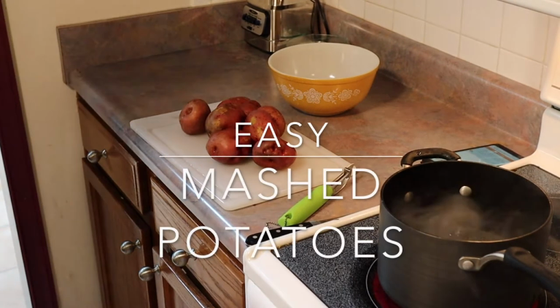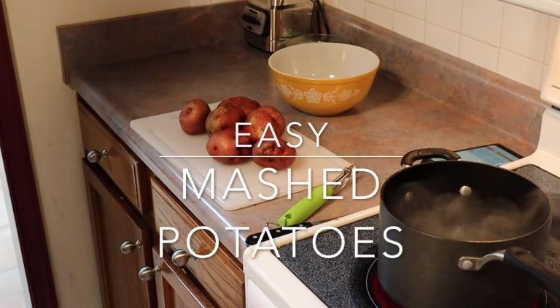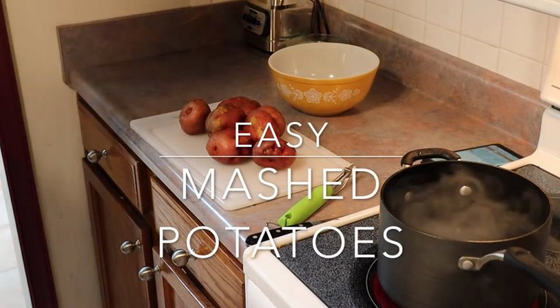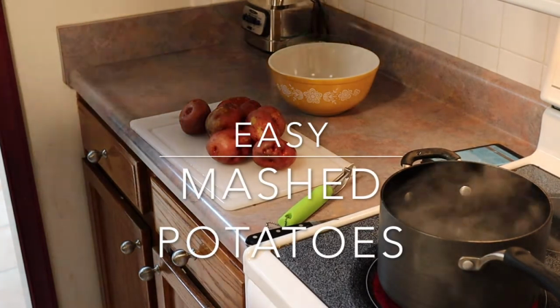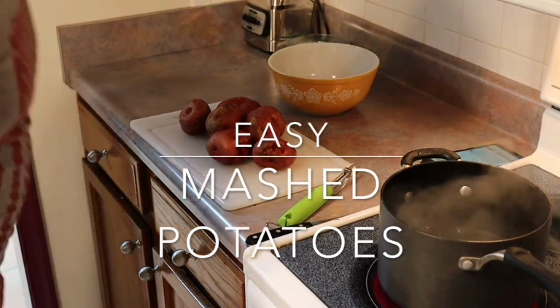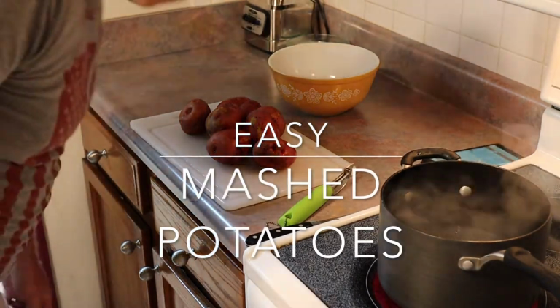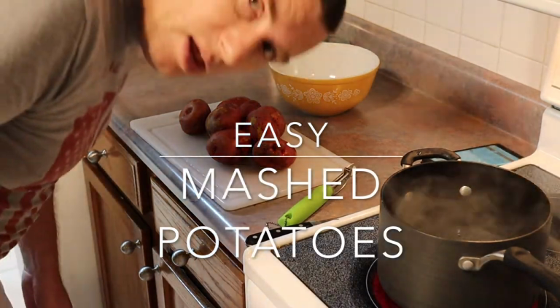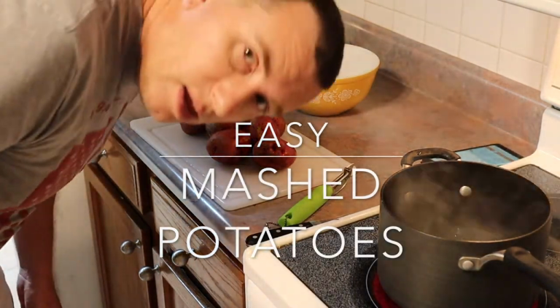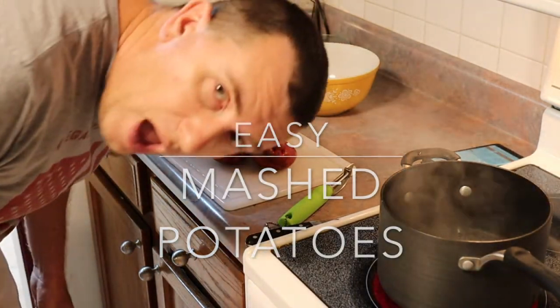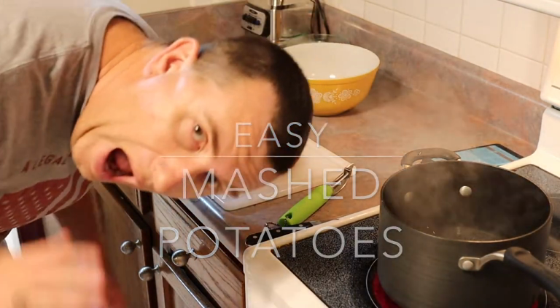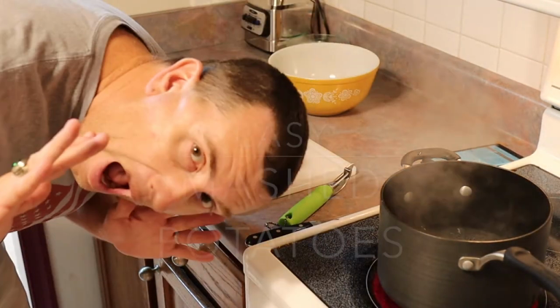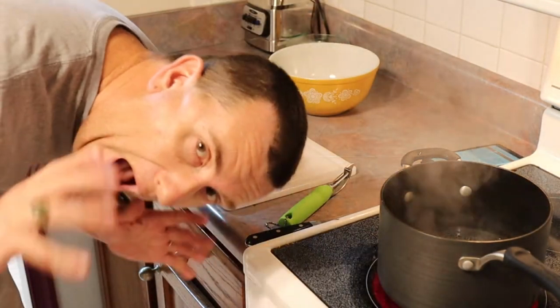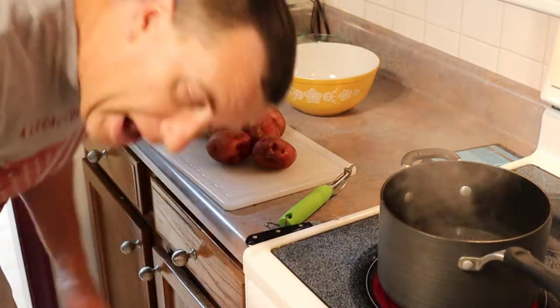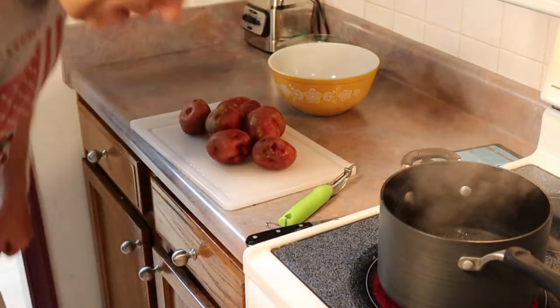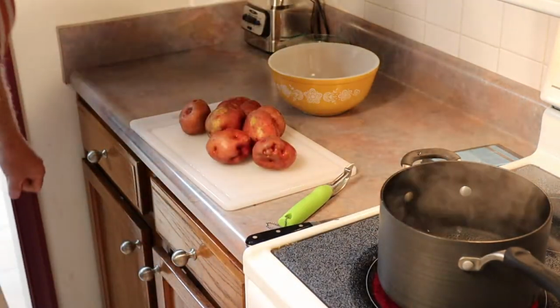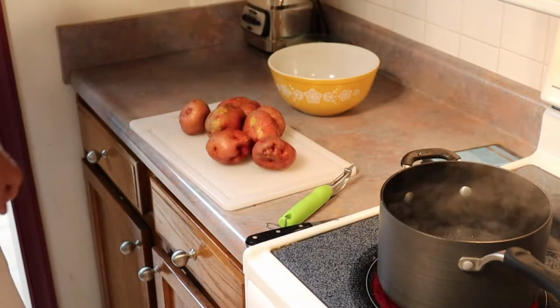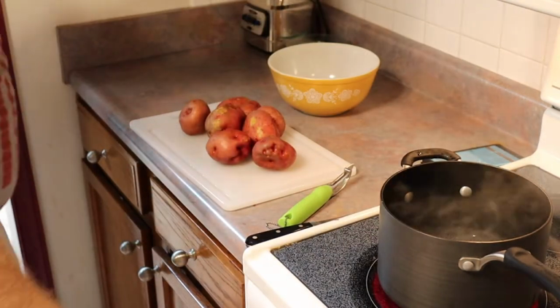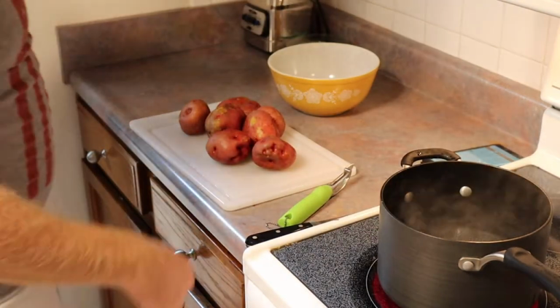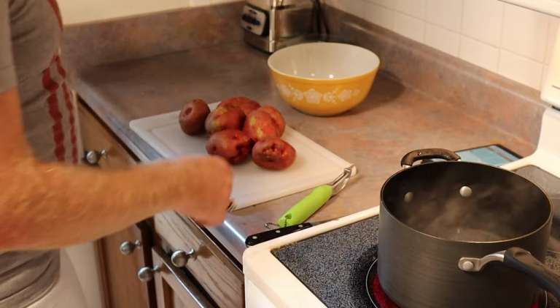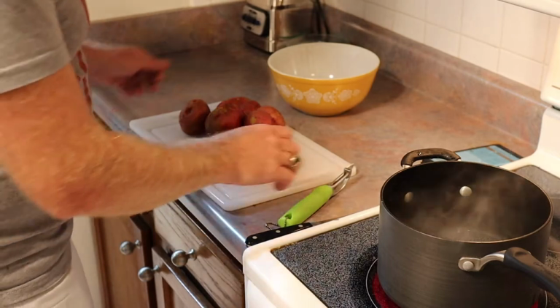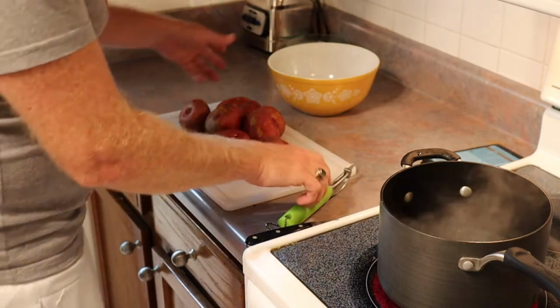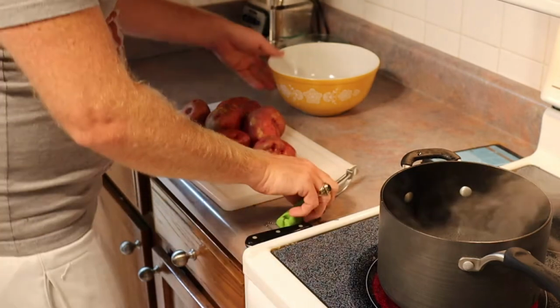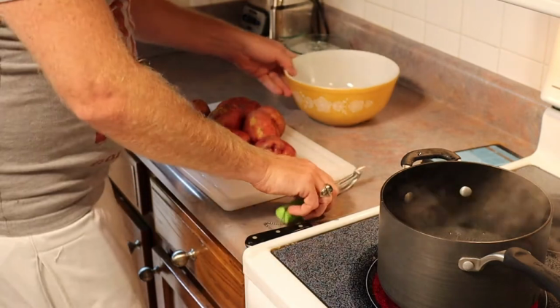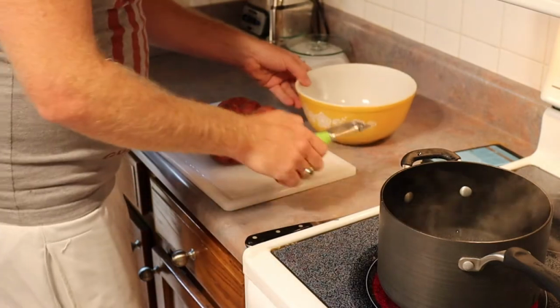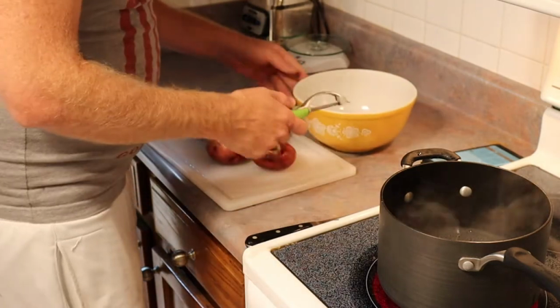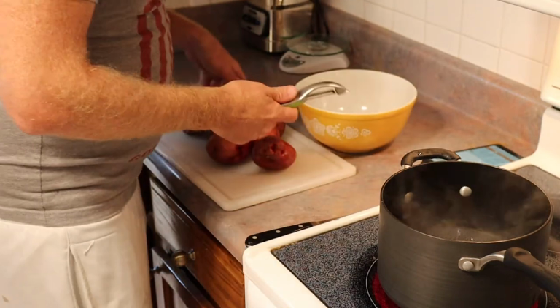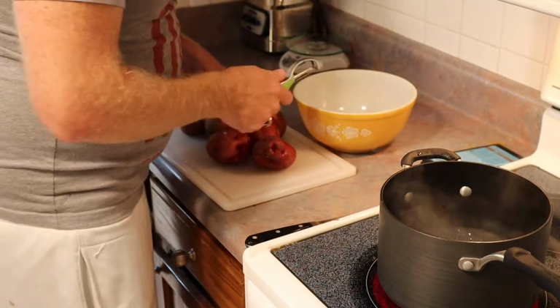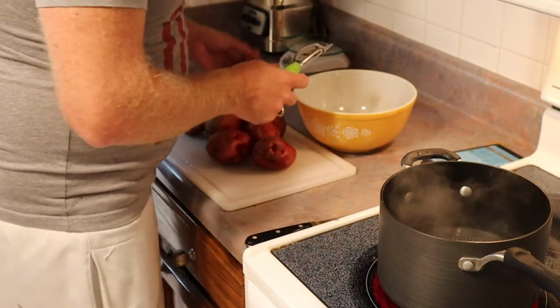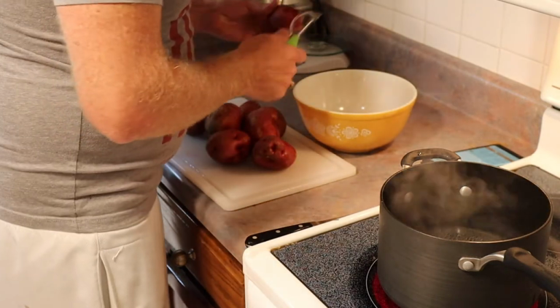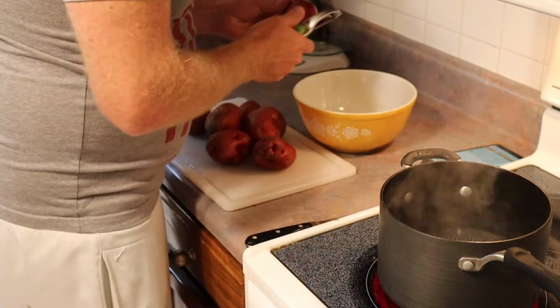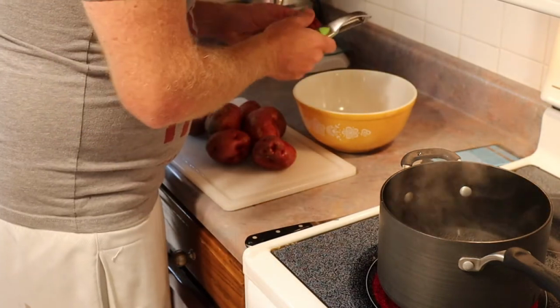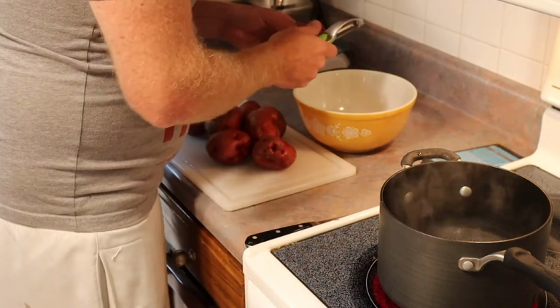Hello Internet. I'm going to make mashed potatoes and I'm just going to show you how.